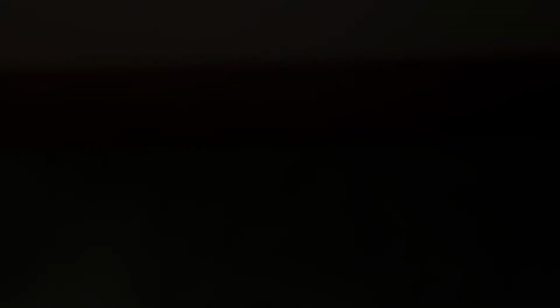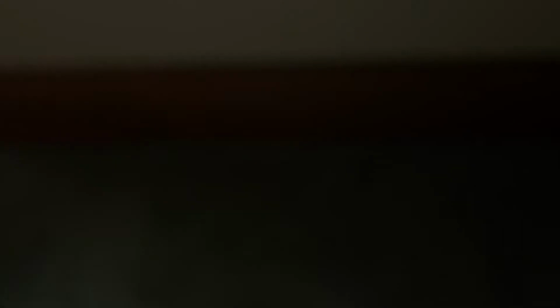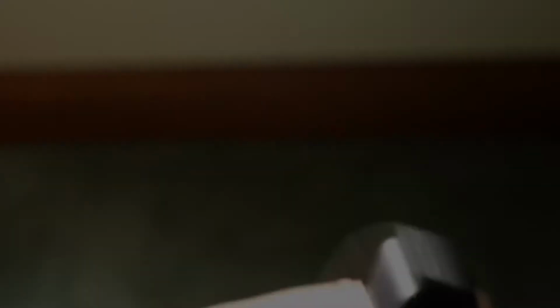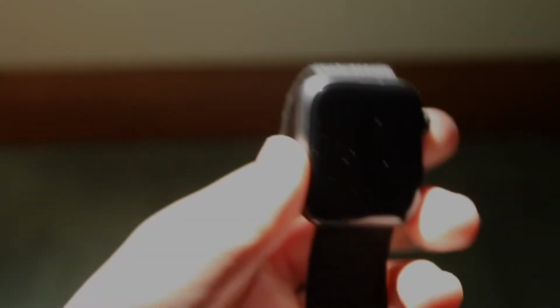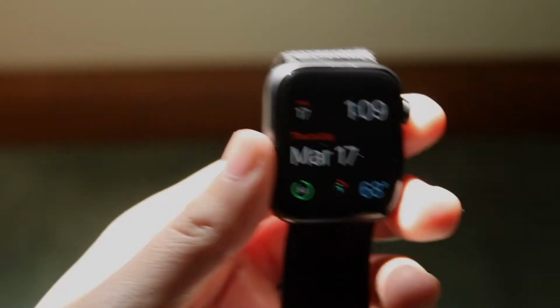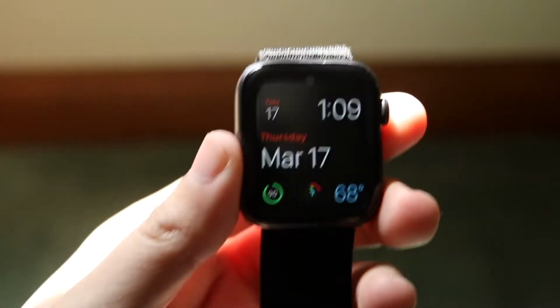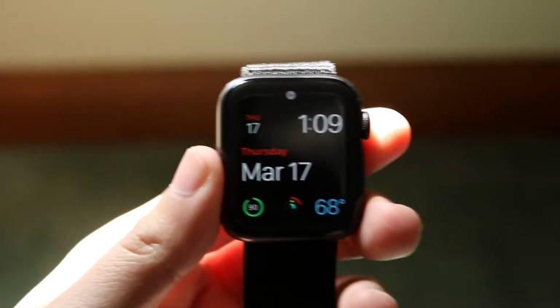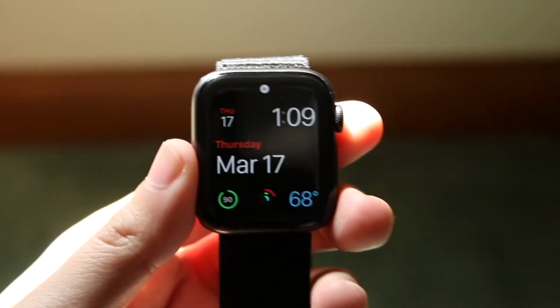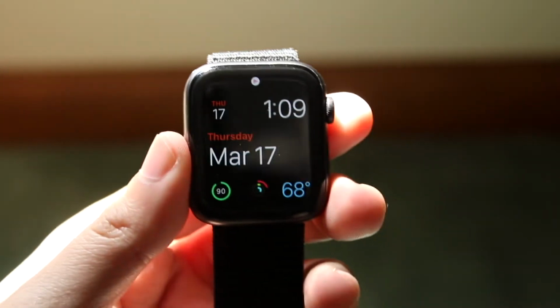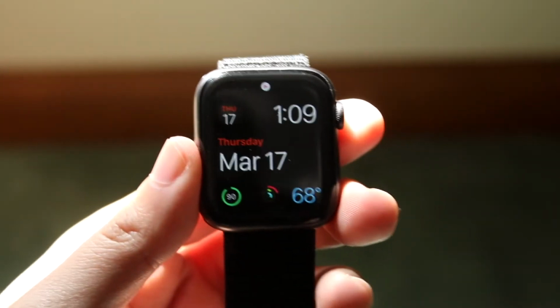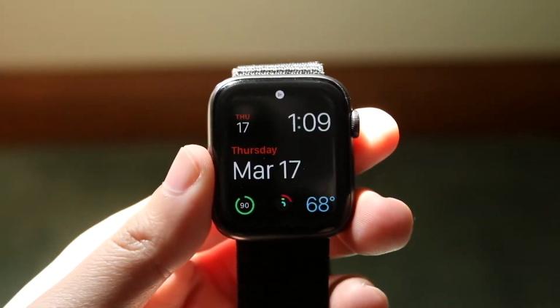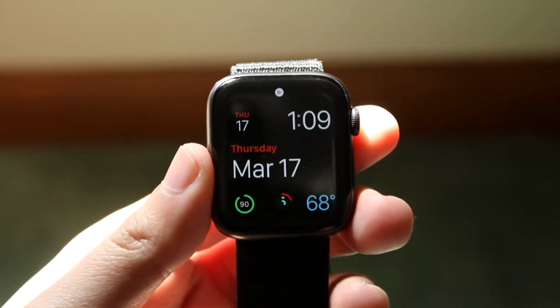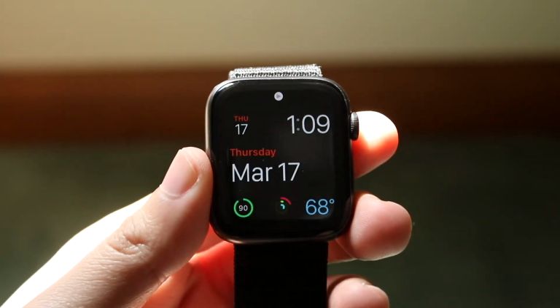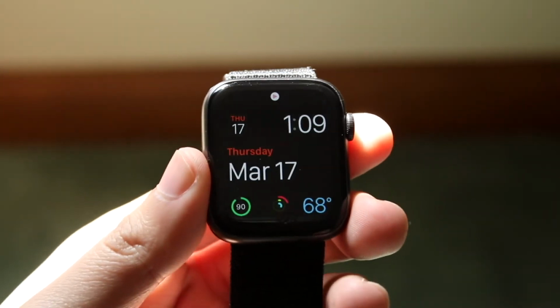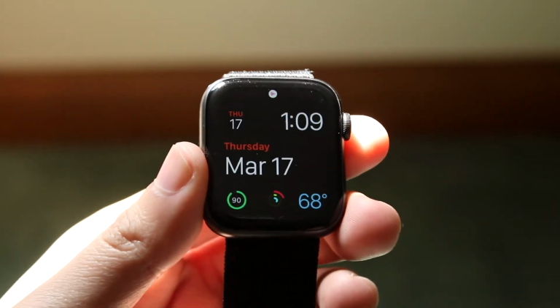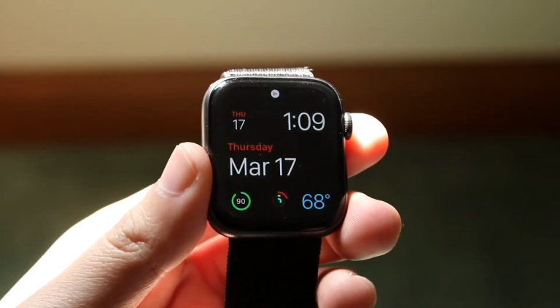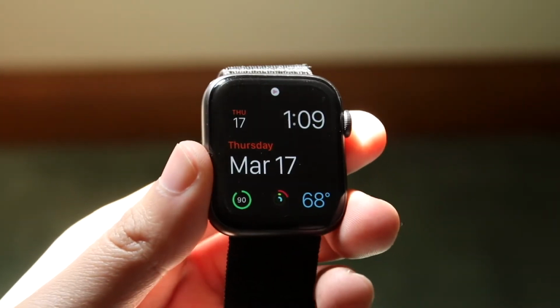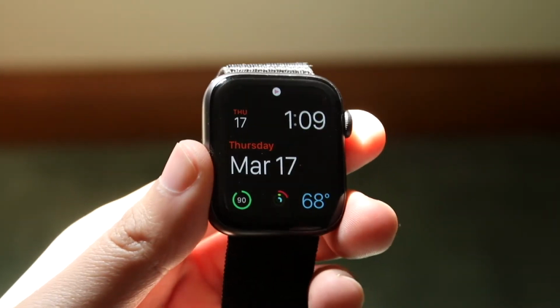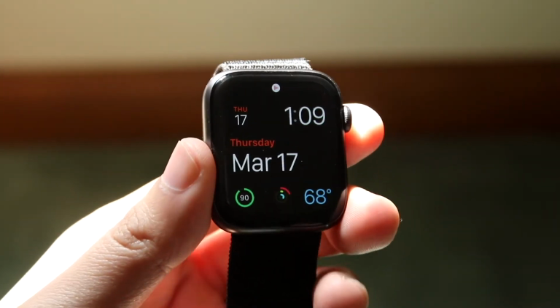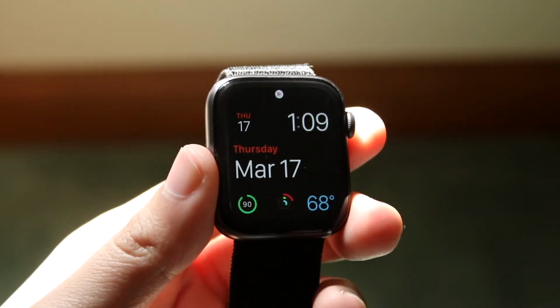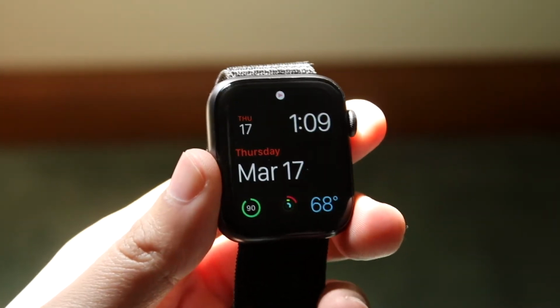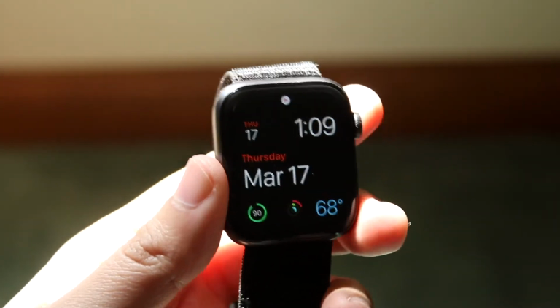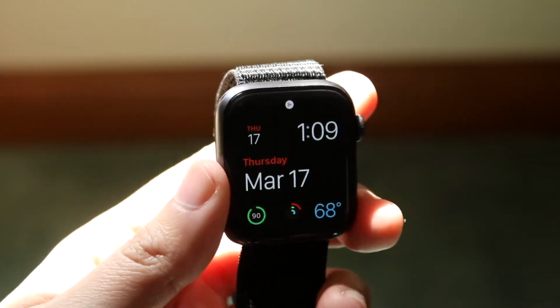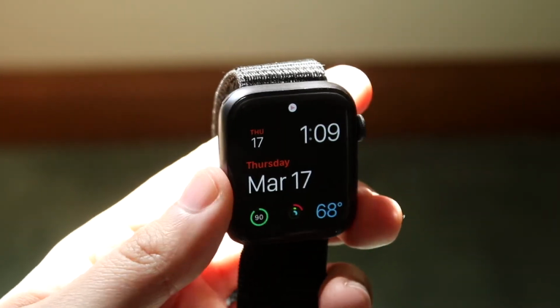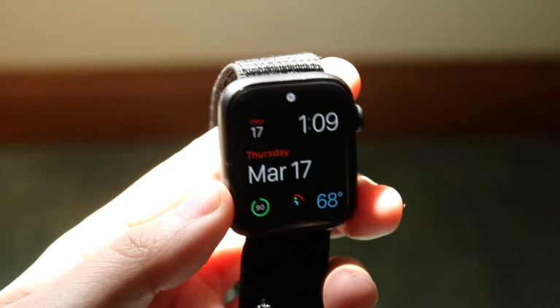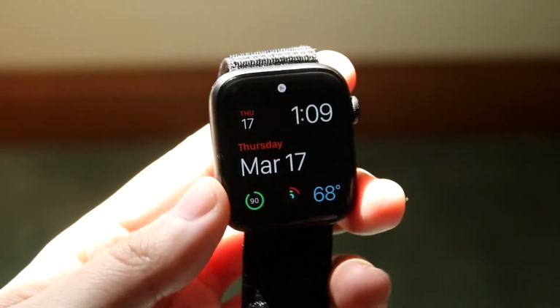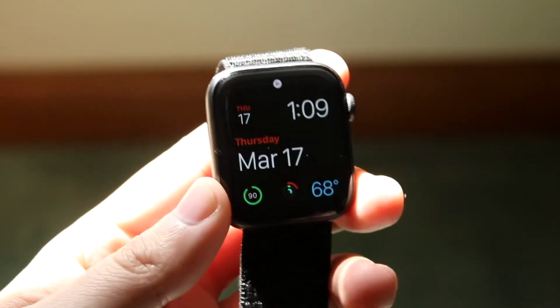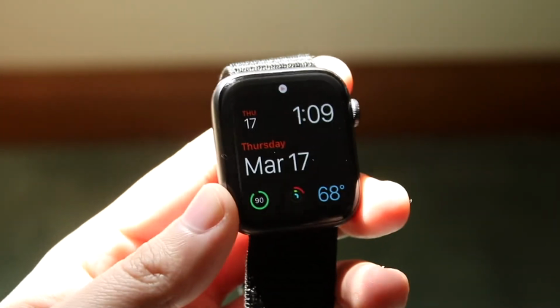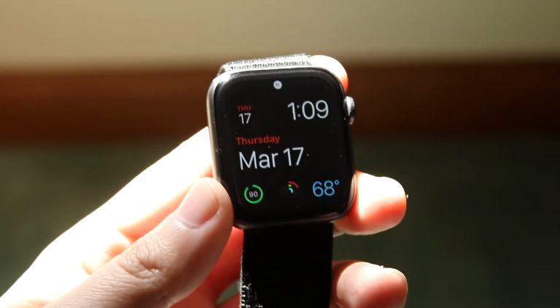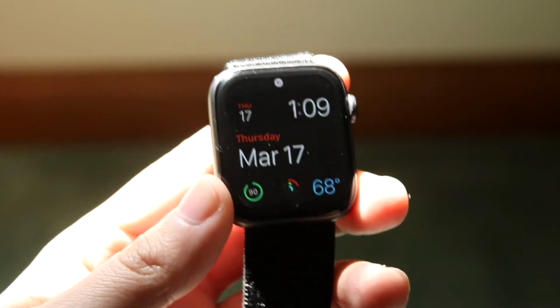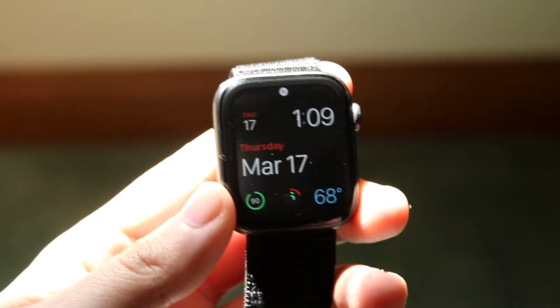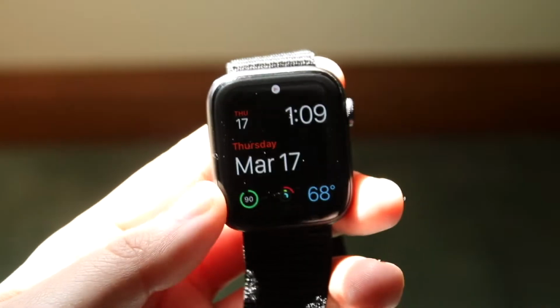Welcome back everyone. You may be having an issue with your specific Apple Watch where you're not receiving notifications.